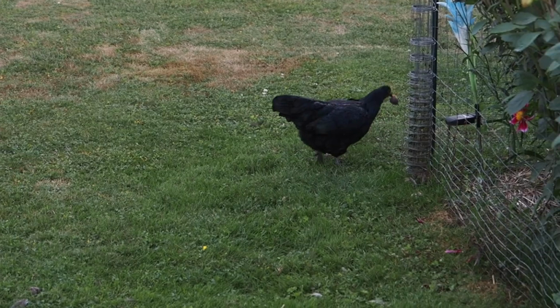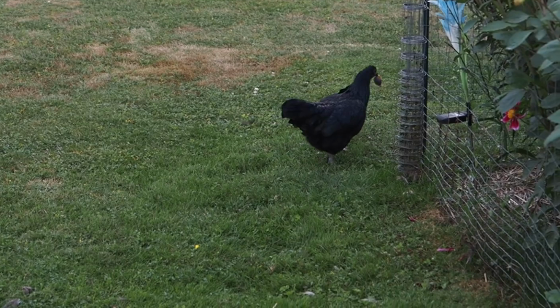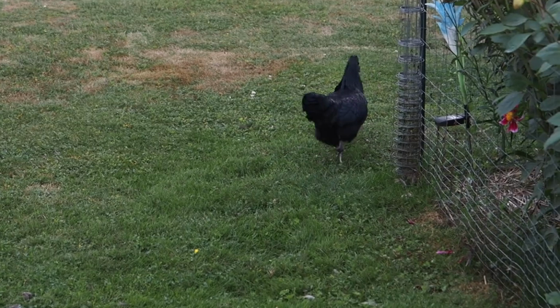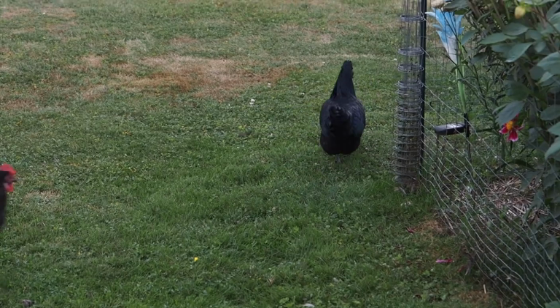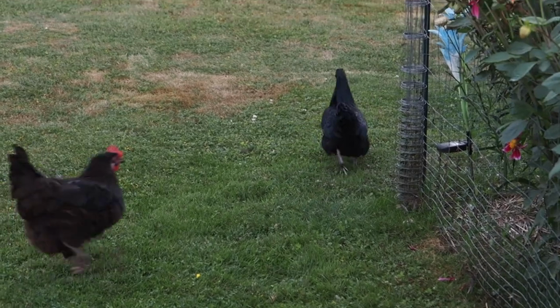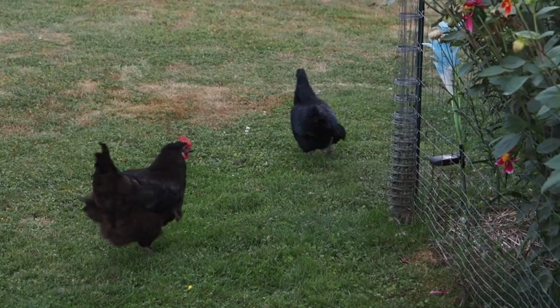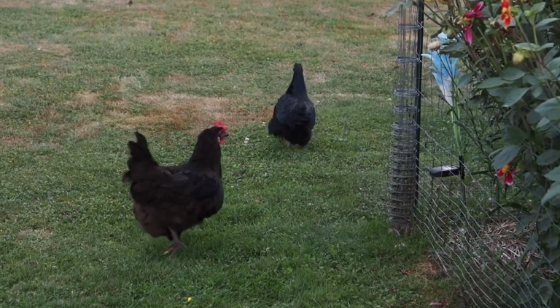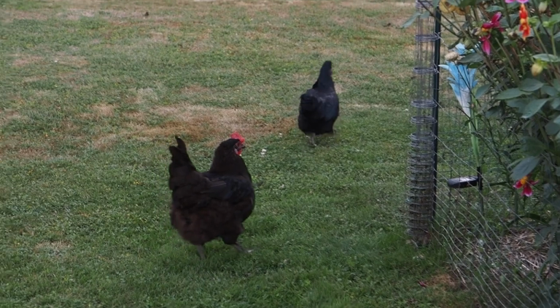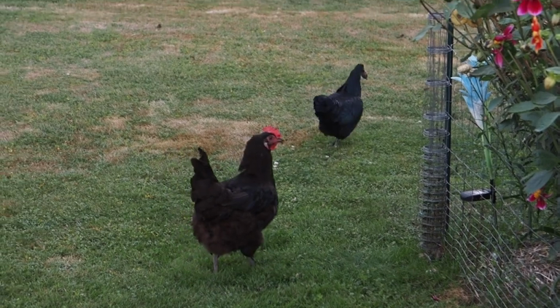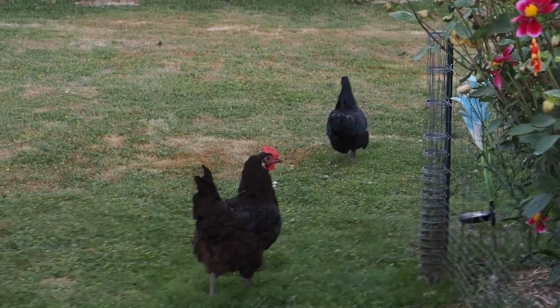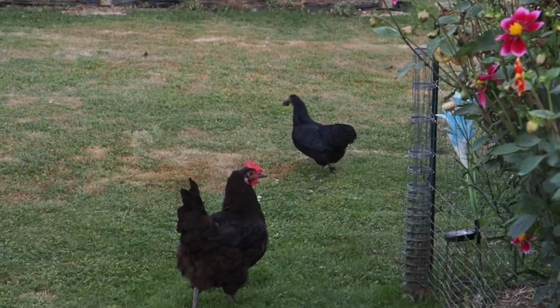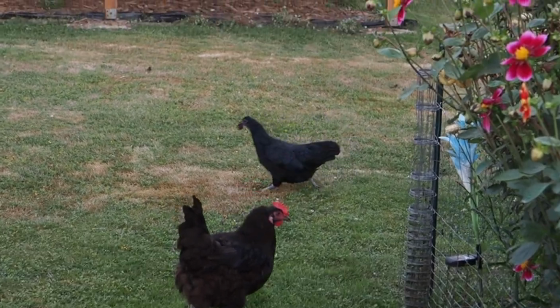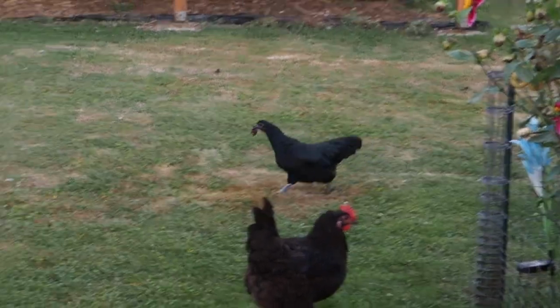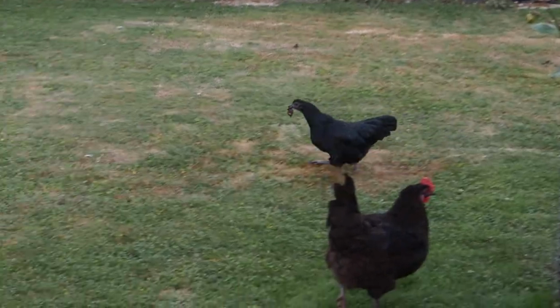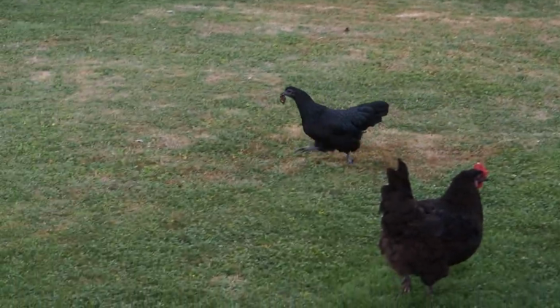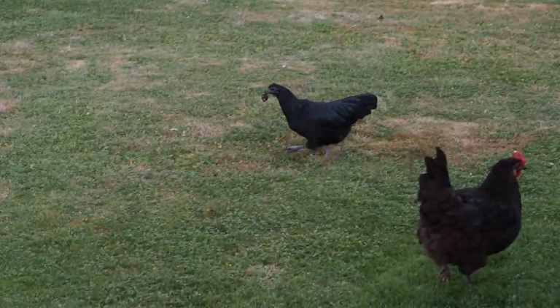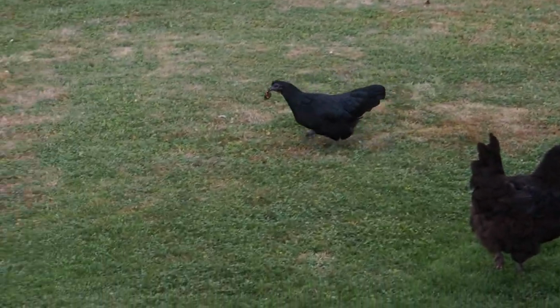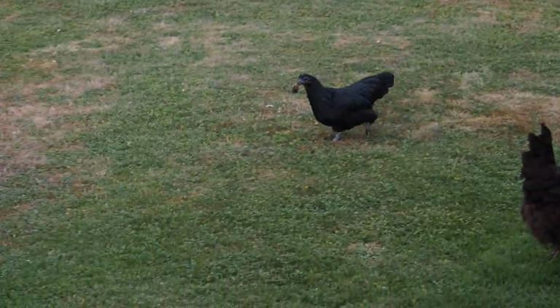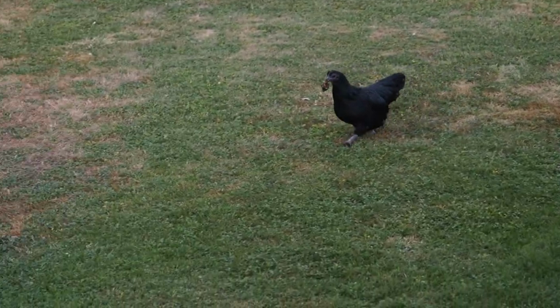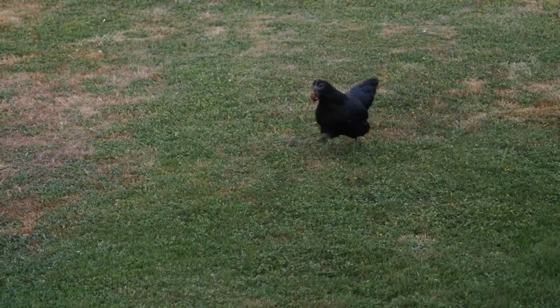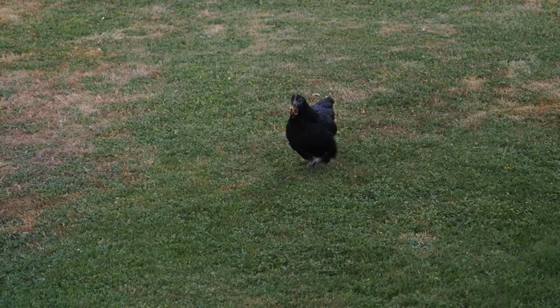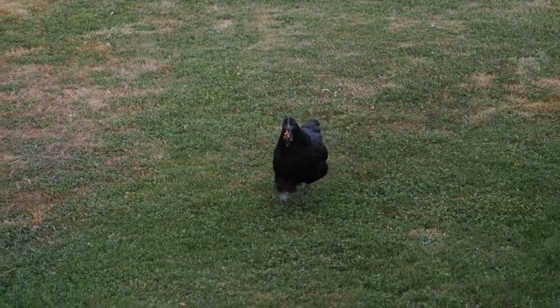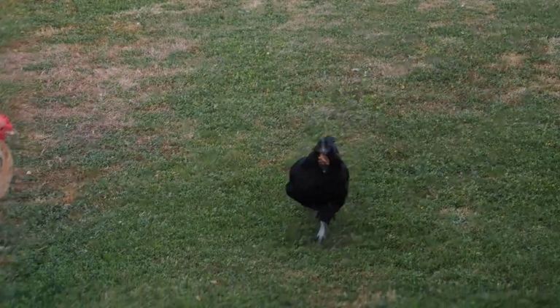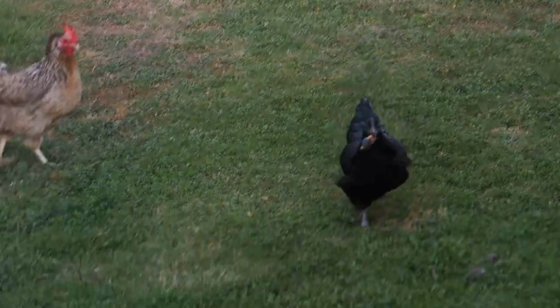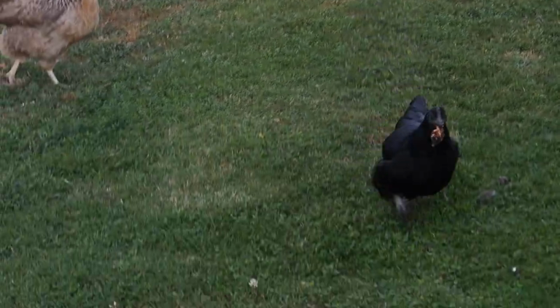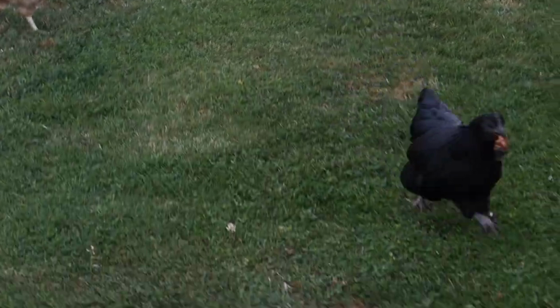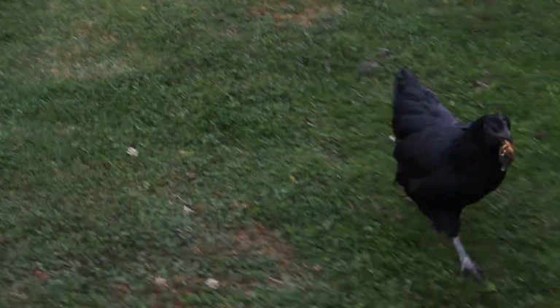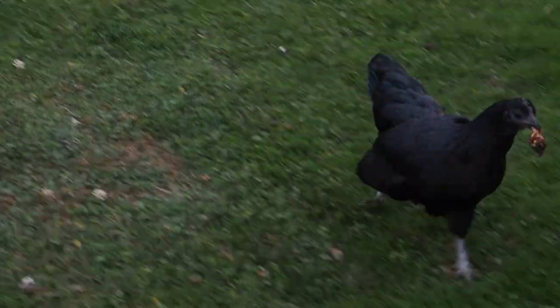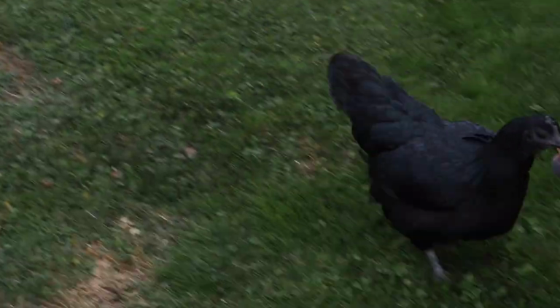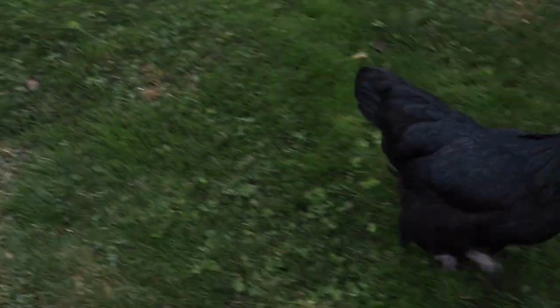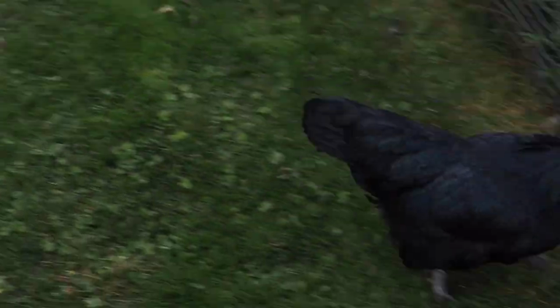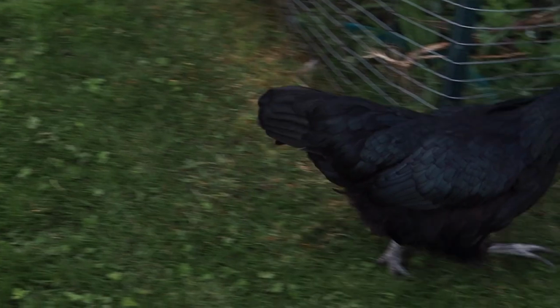I just gave that fig to one of the chickens and she just took off with it. That's Nina.